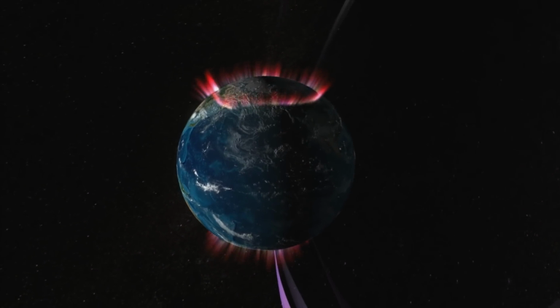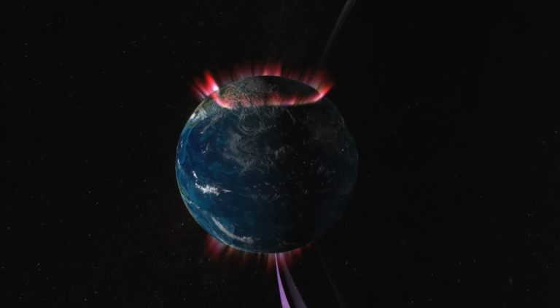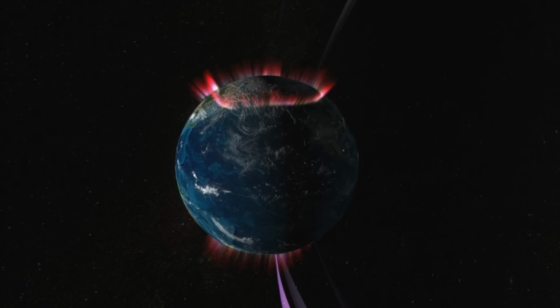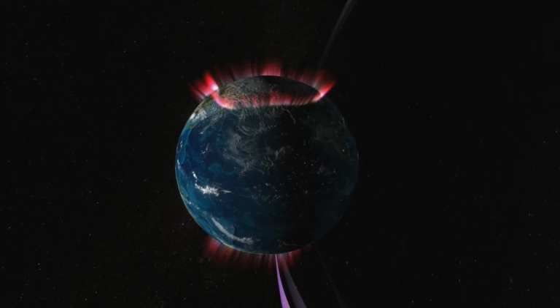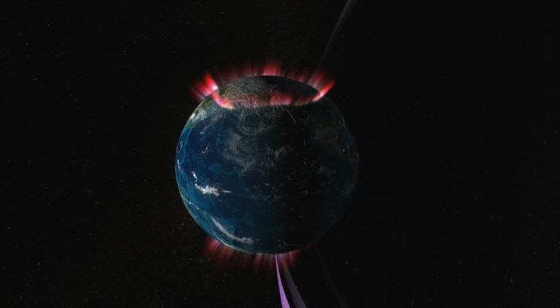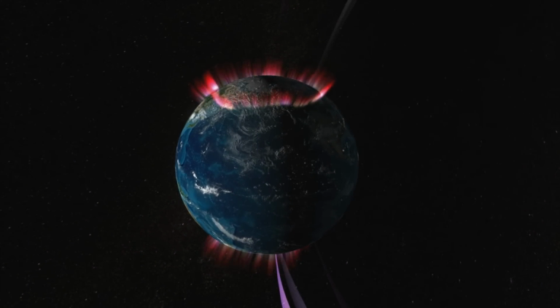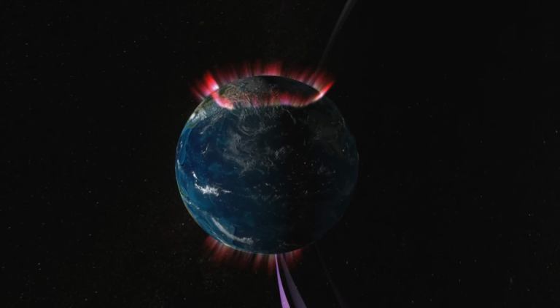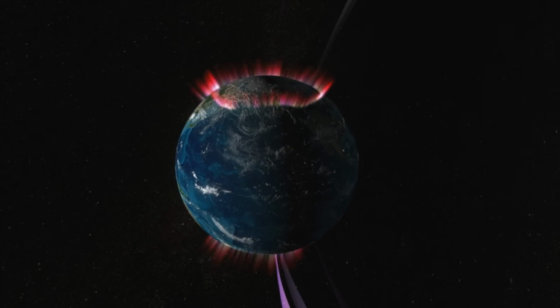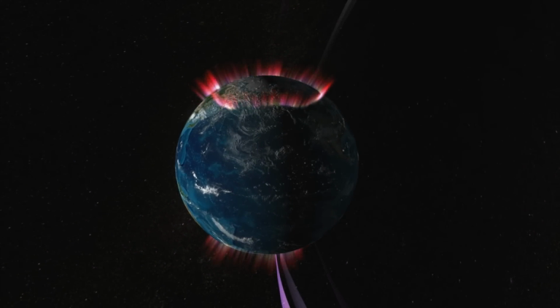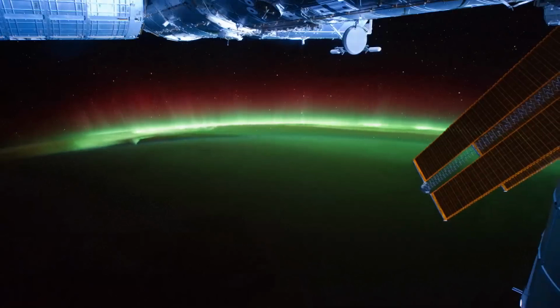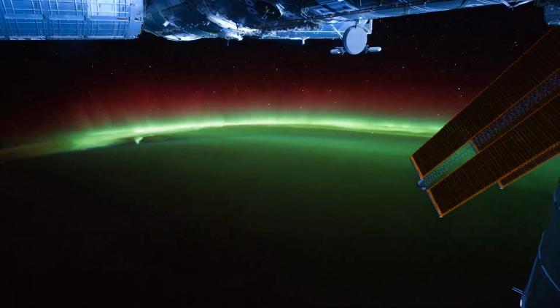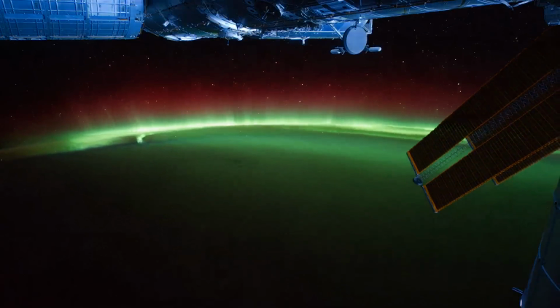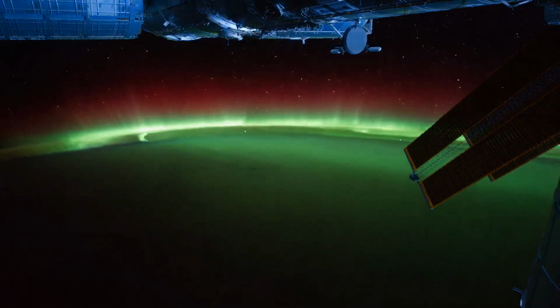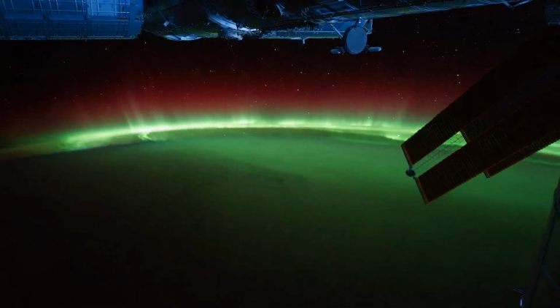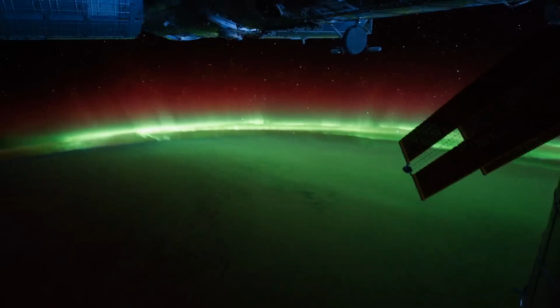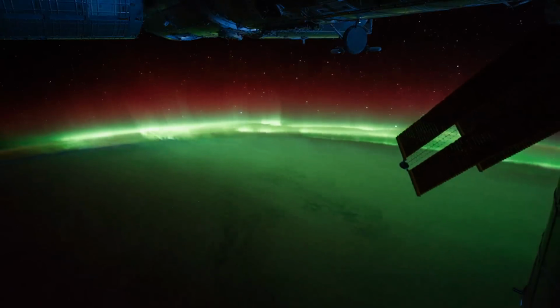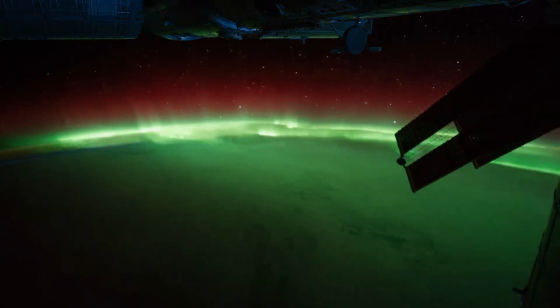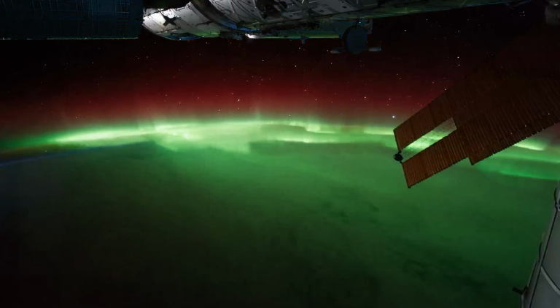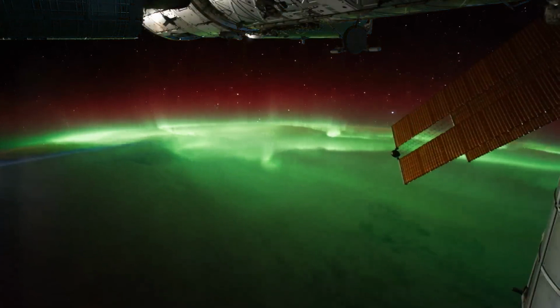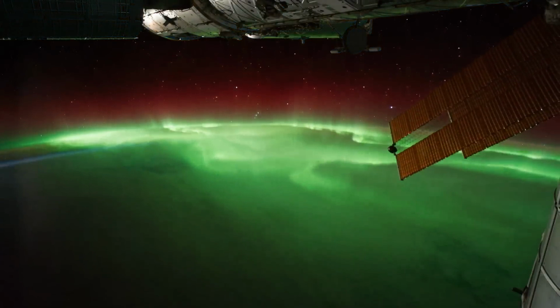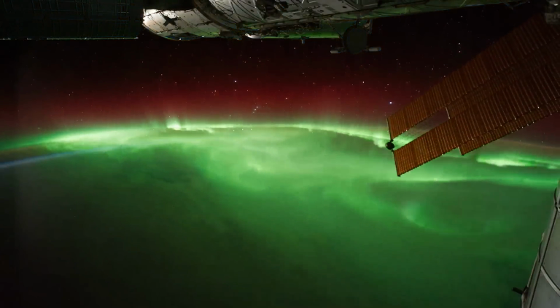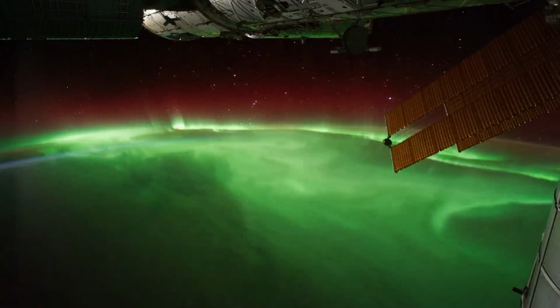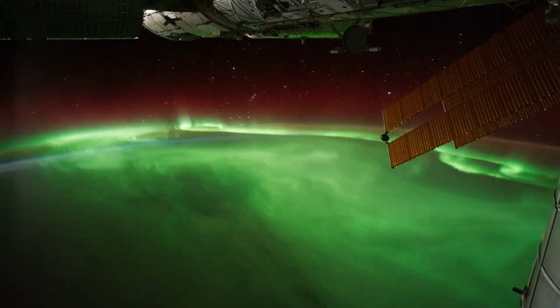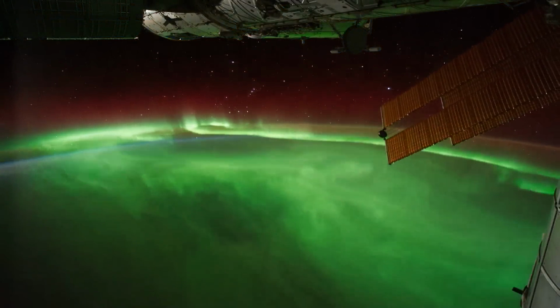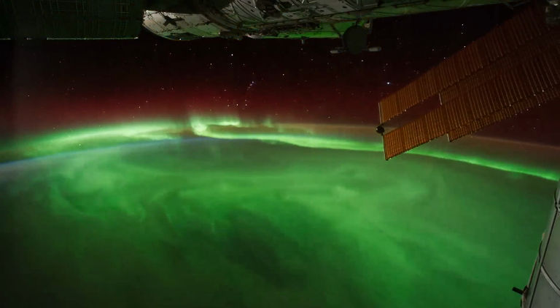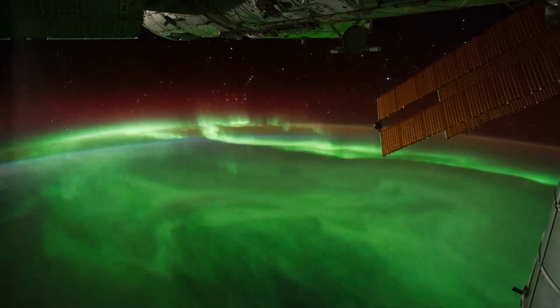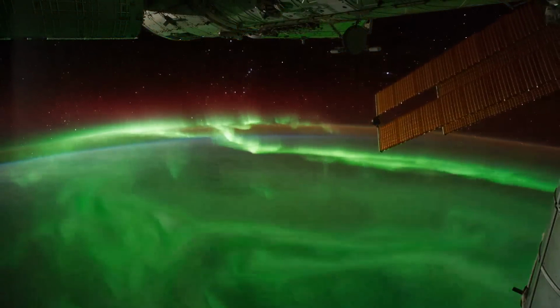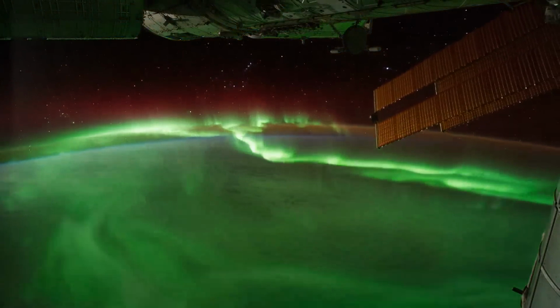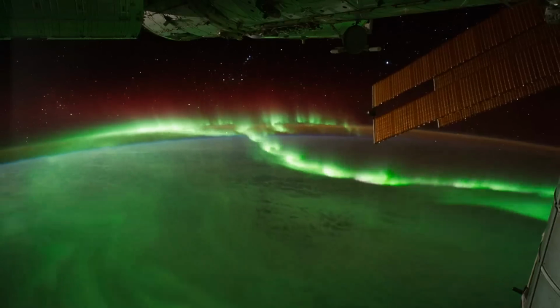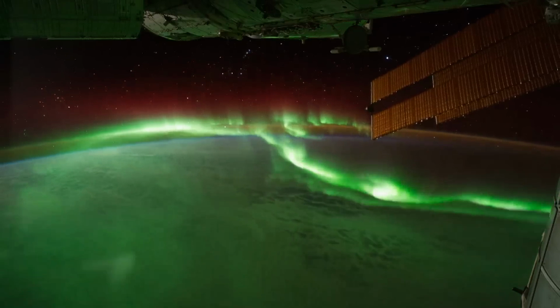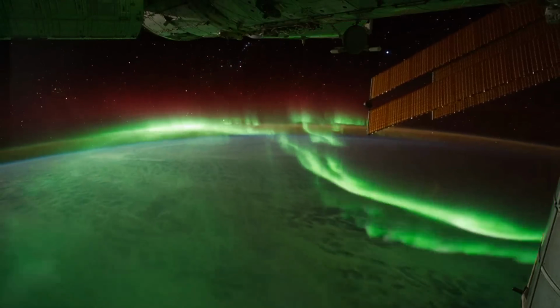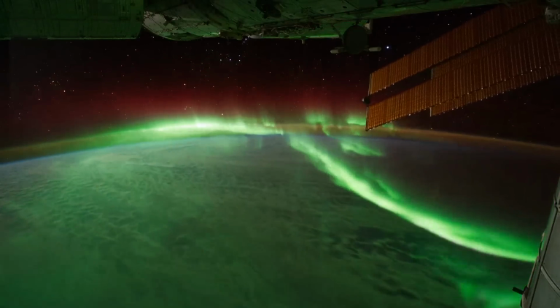The one good side about that is it also gives us the aurora that we can see at the northern and southern poles.